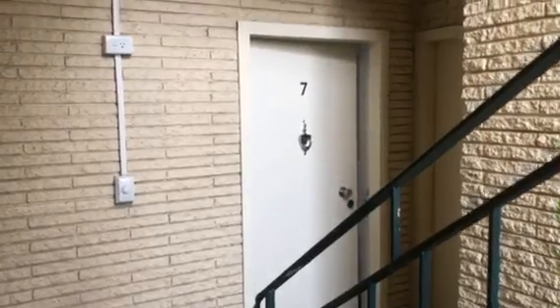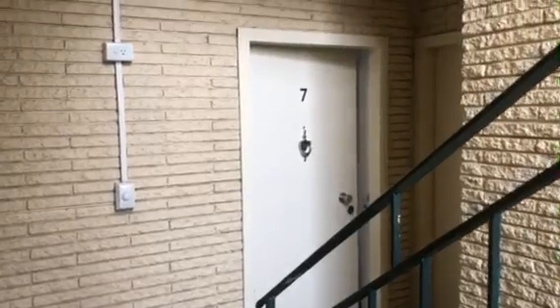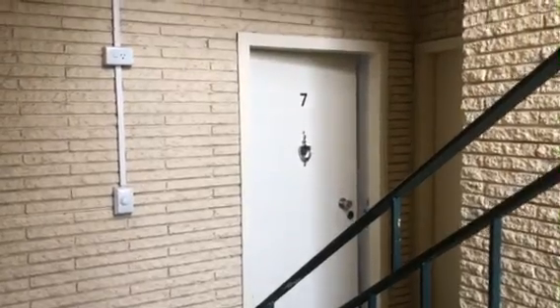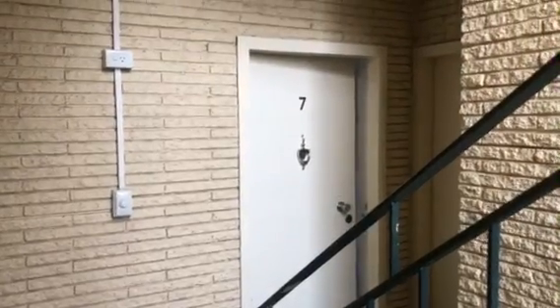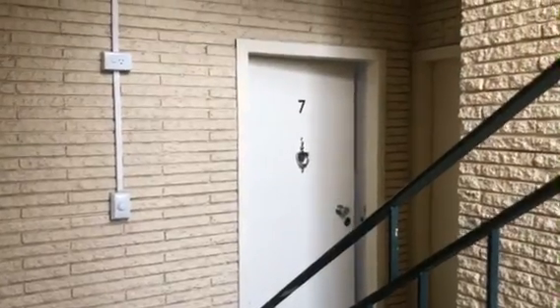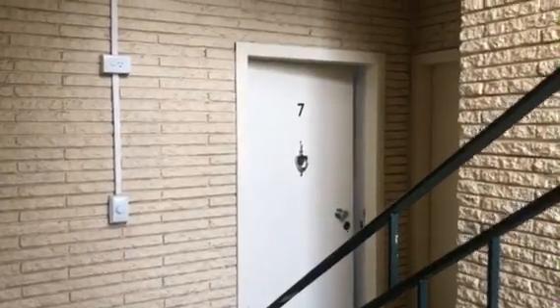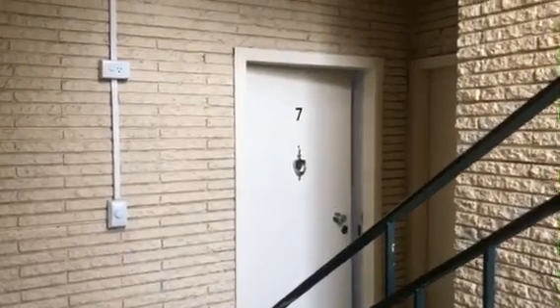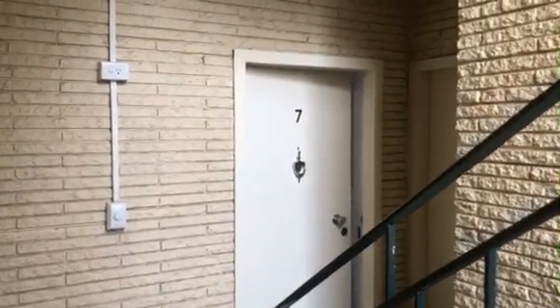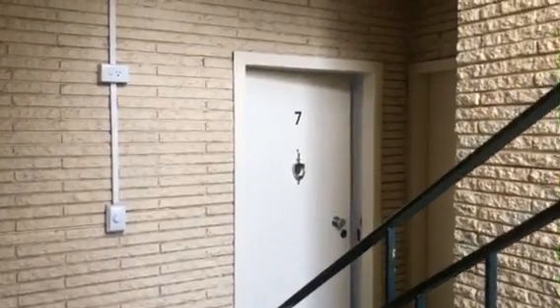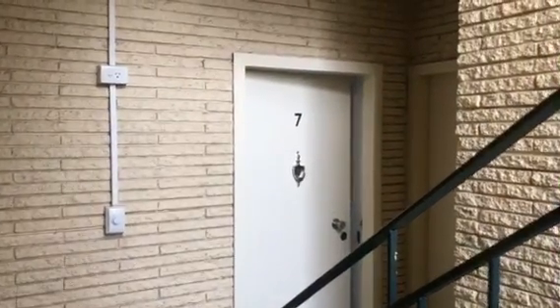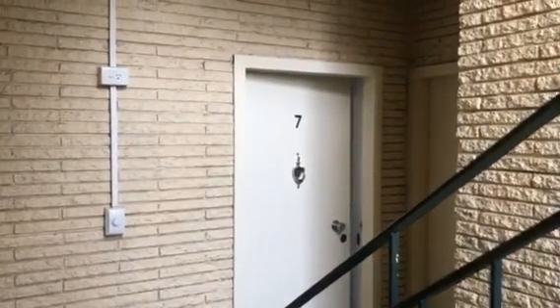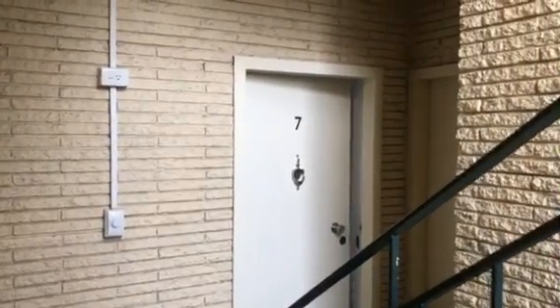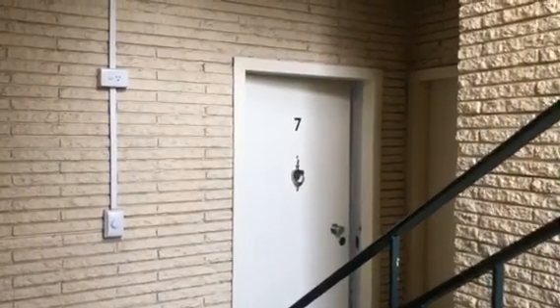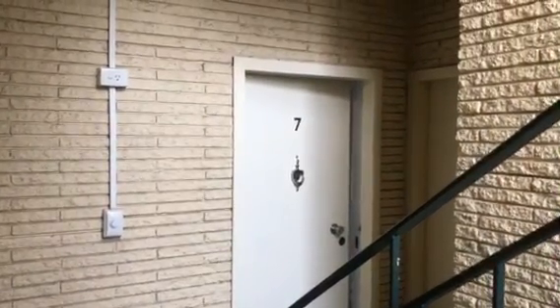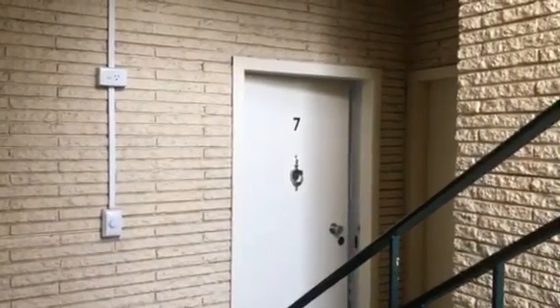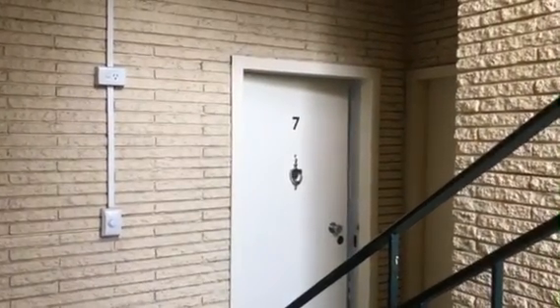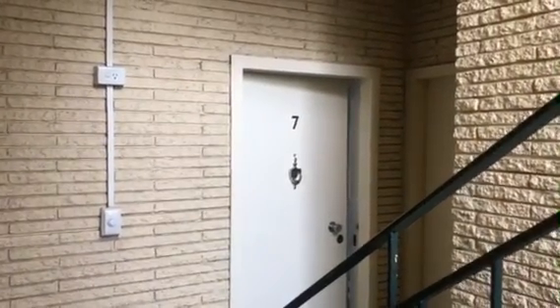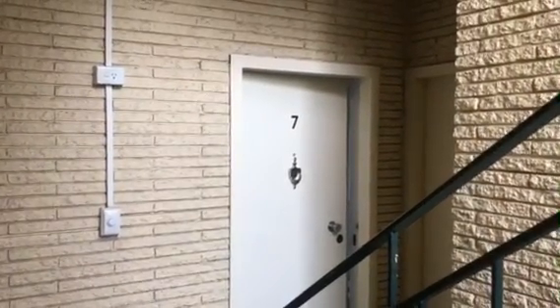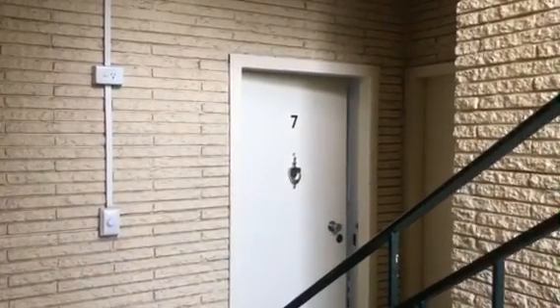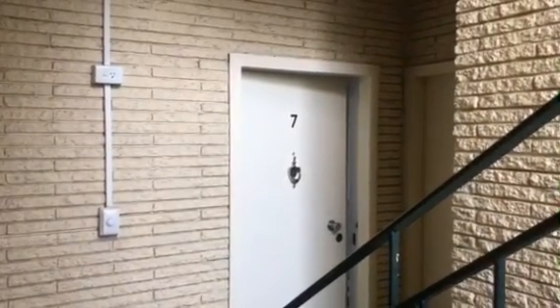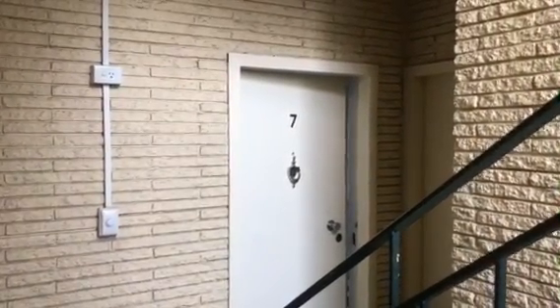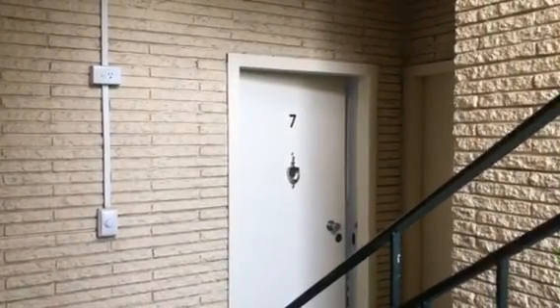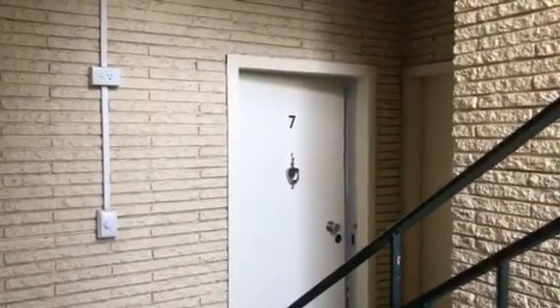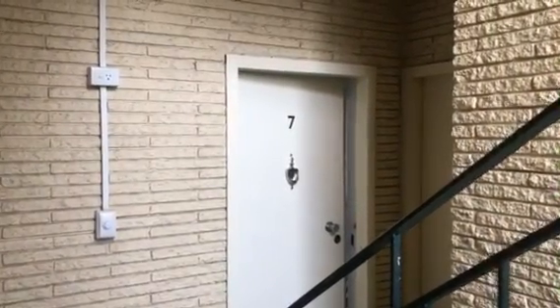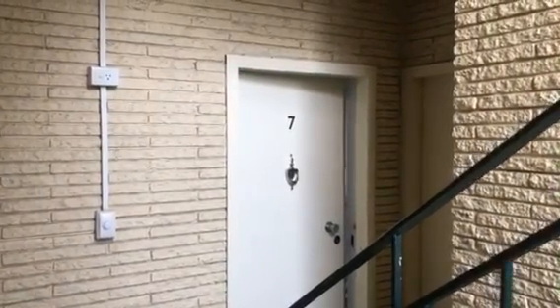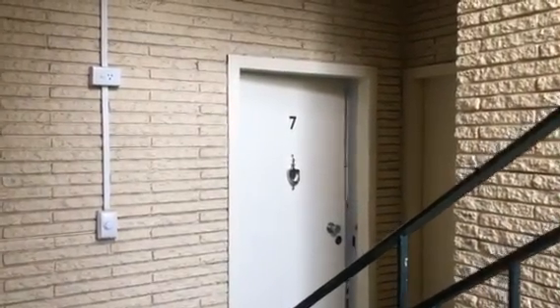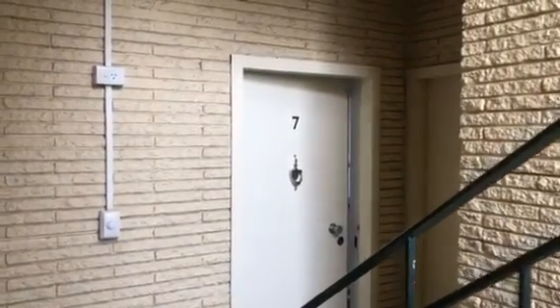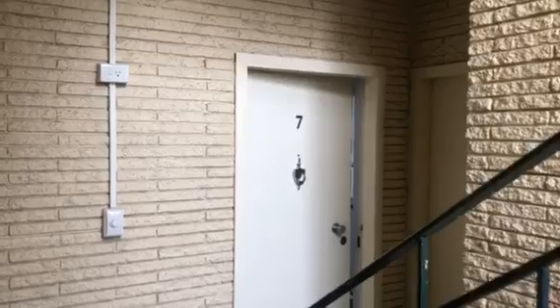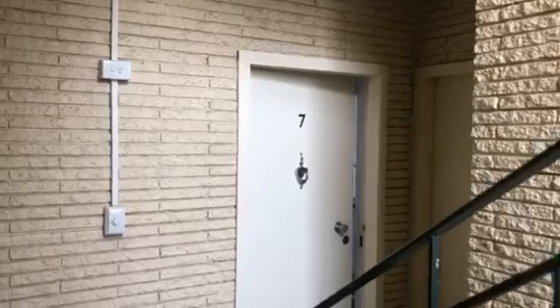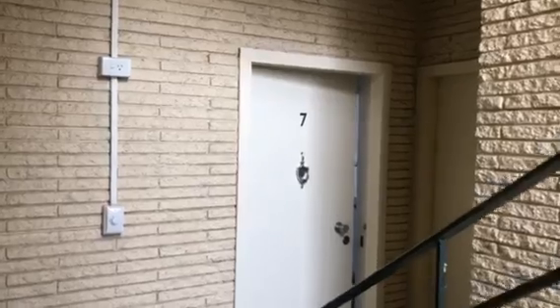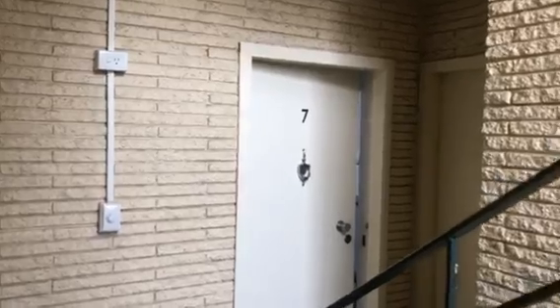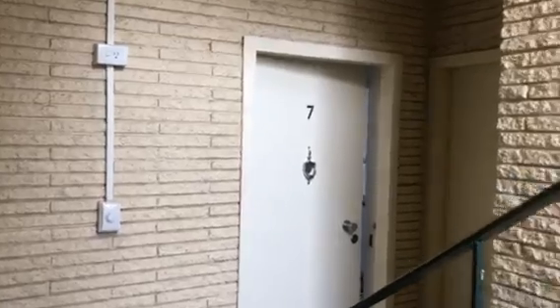Hi there, this is the virtual tour of 7 and 3 Ellesmere Road. Let me take you through.